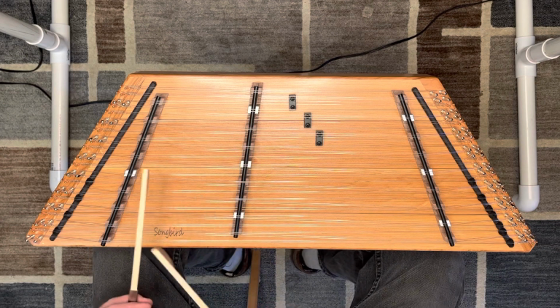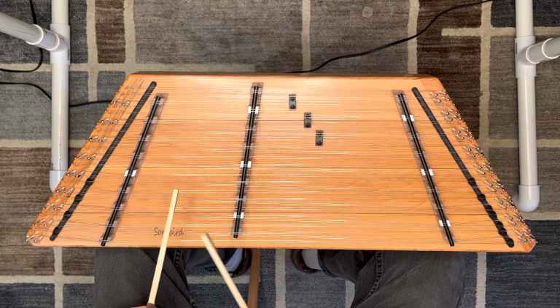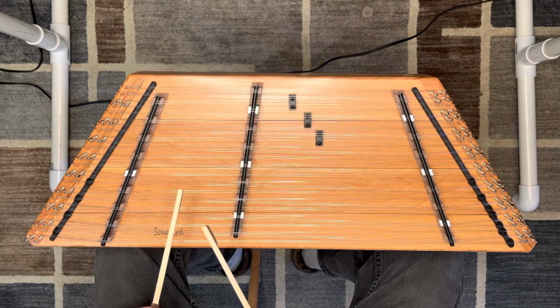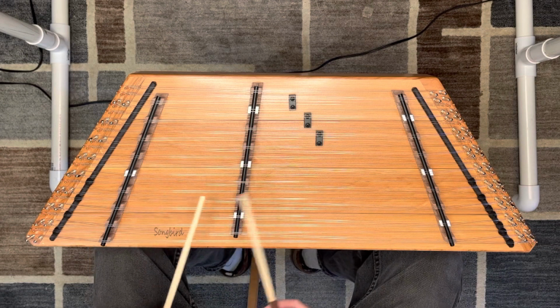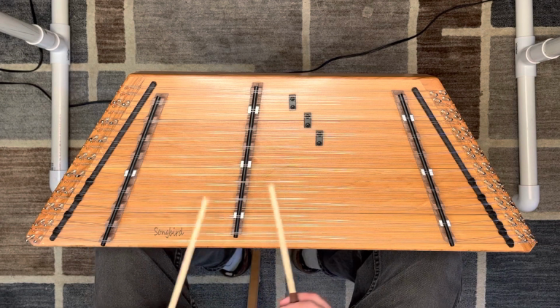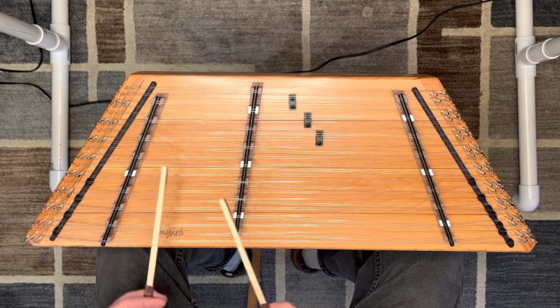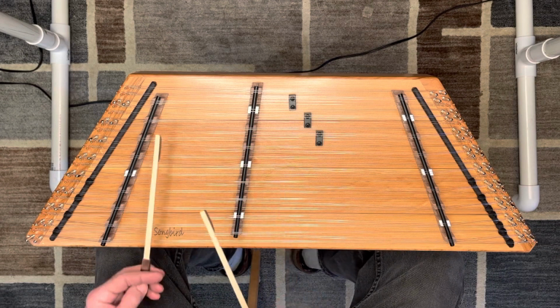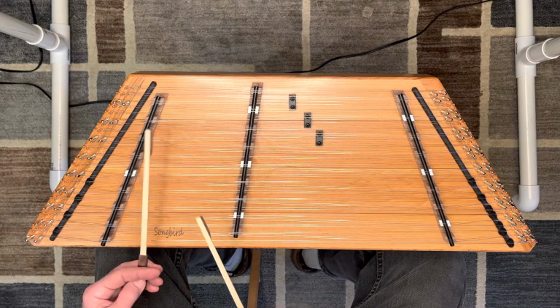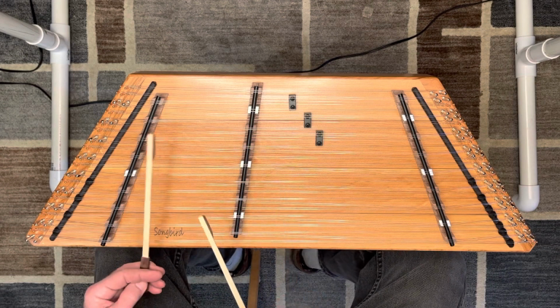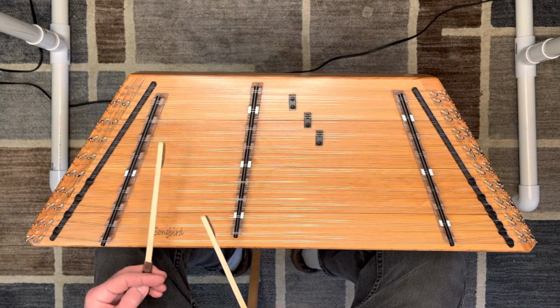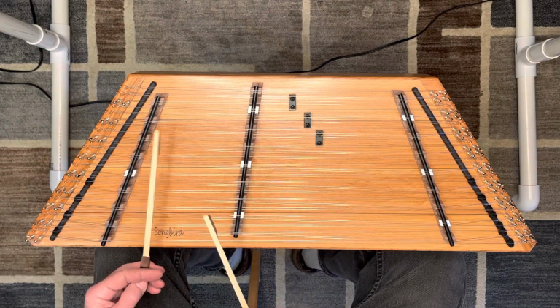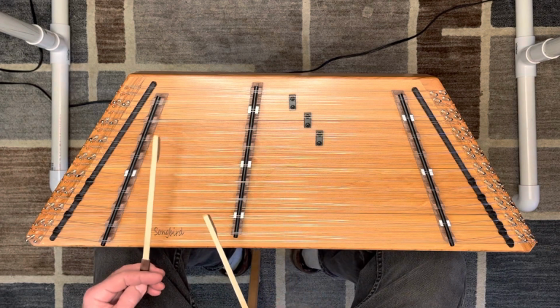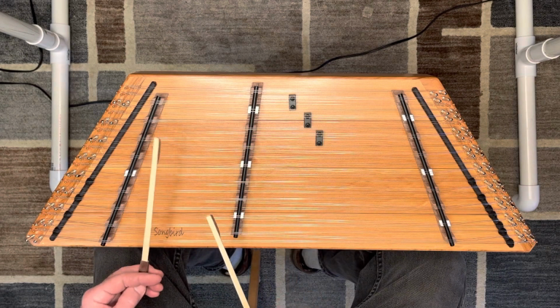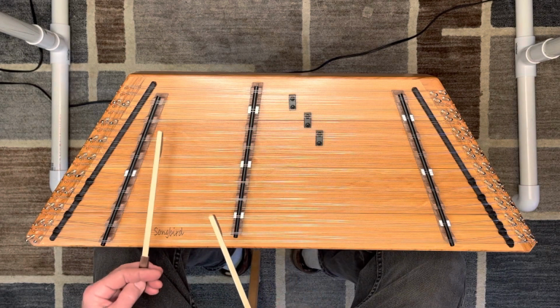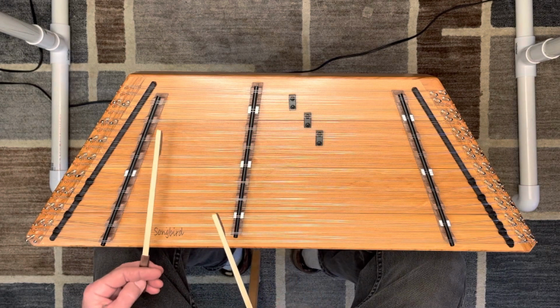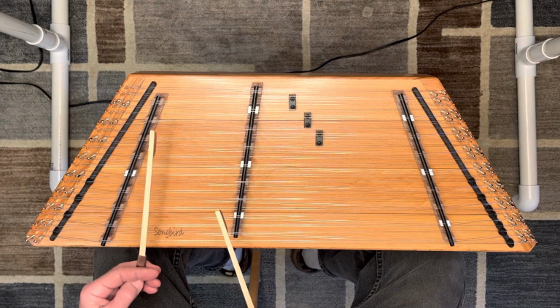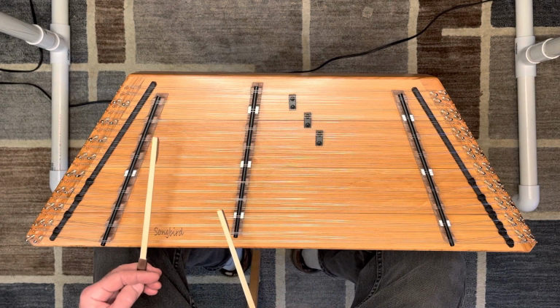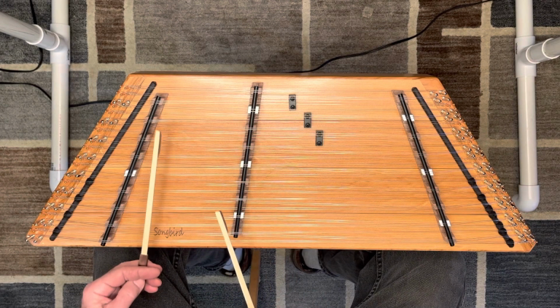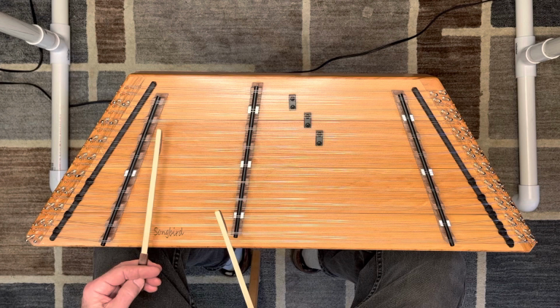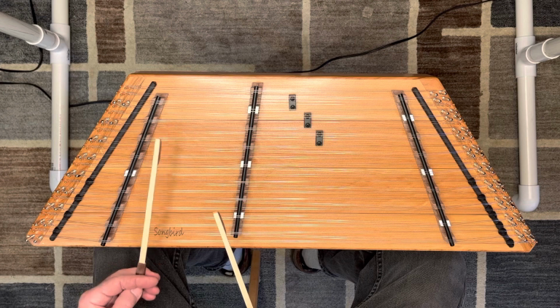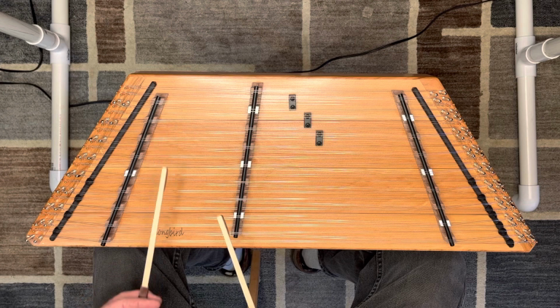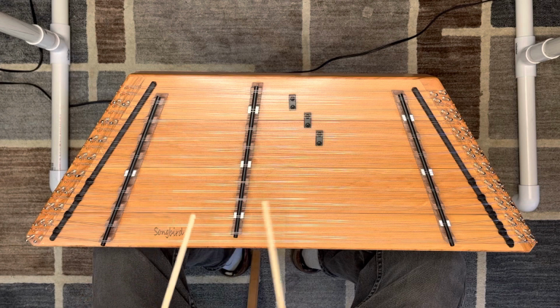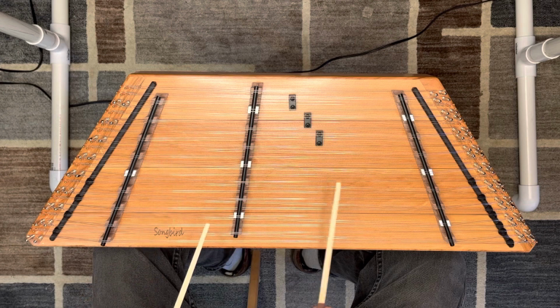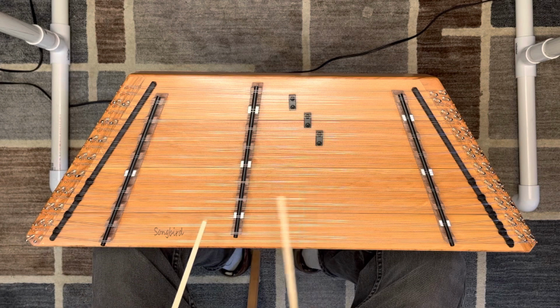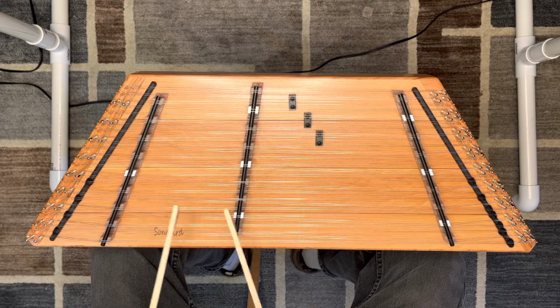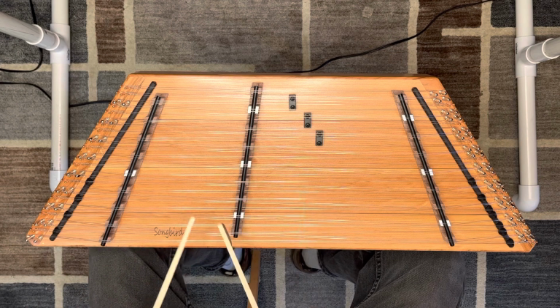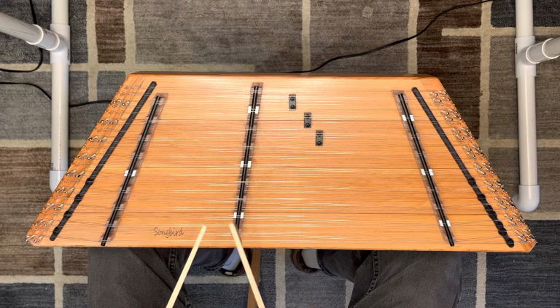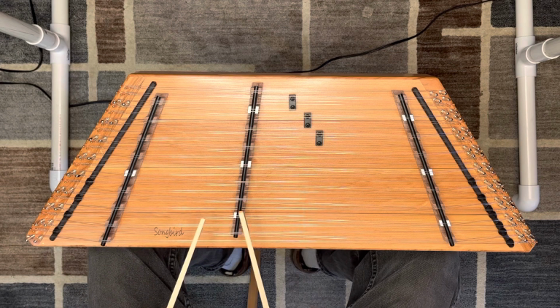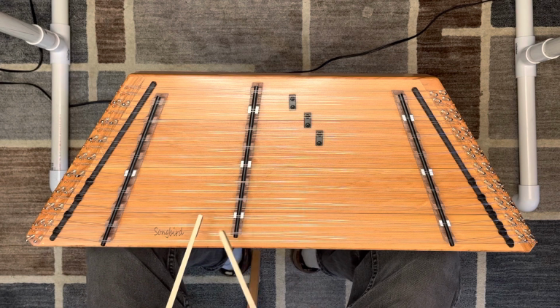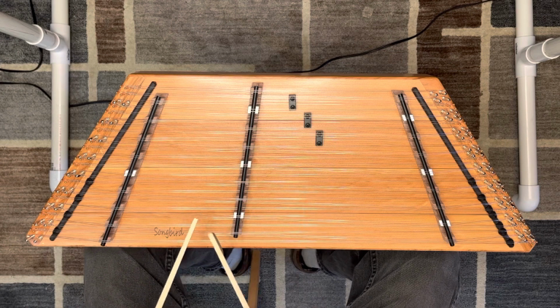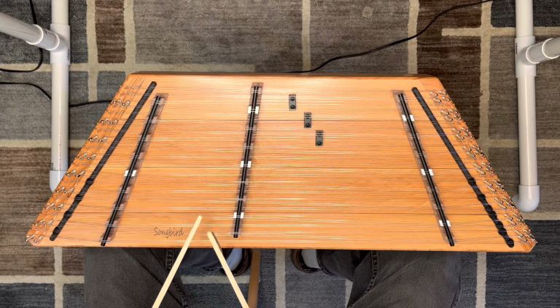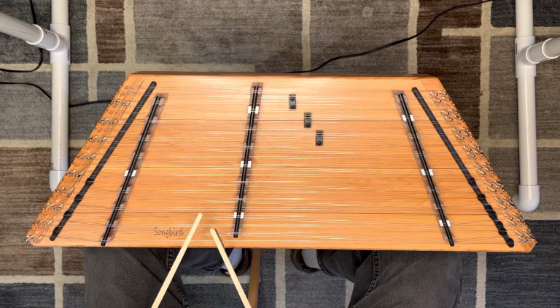In the key of A, I really like having this G sharp right there for the B part of Robertson's Reel.